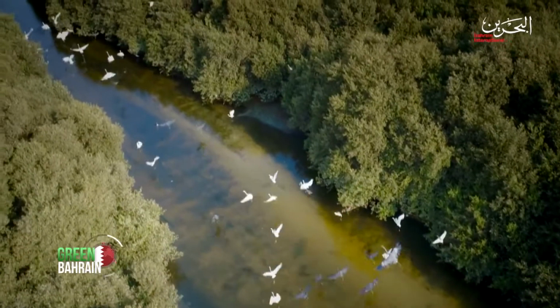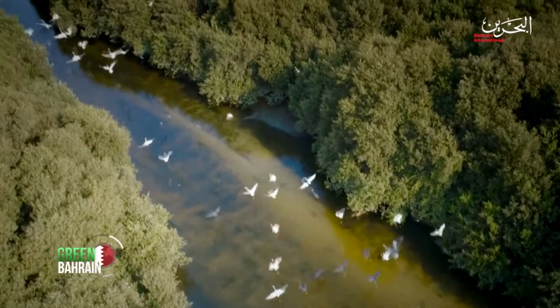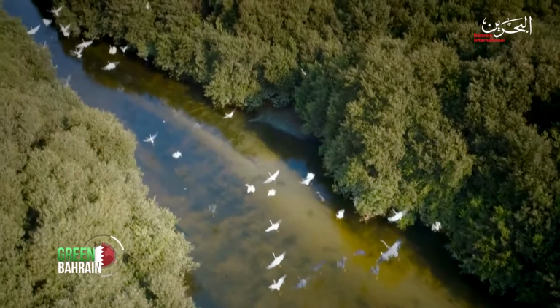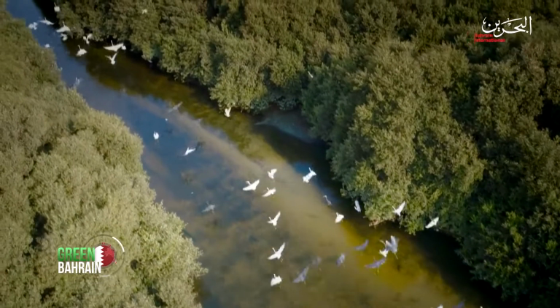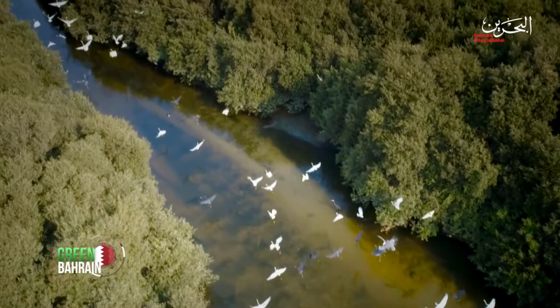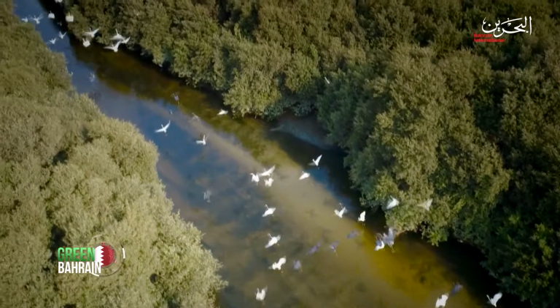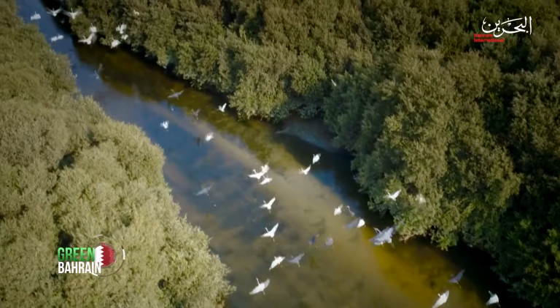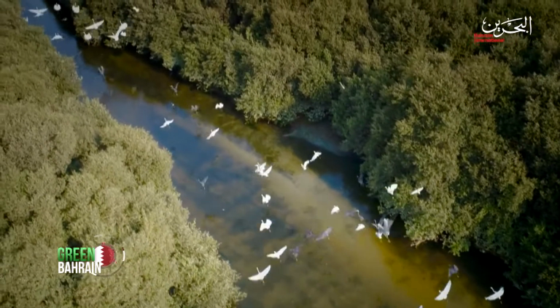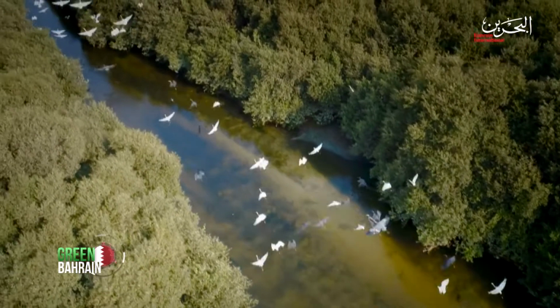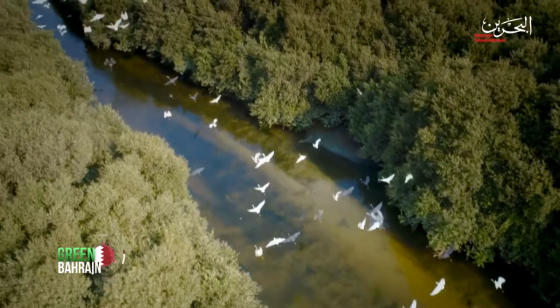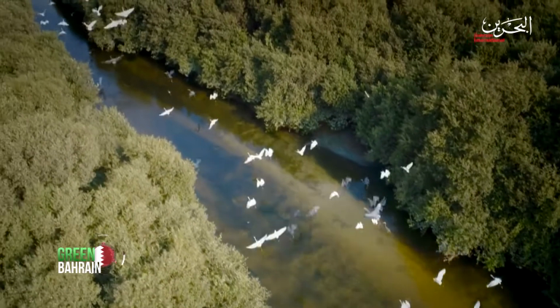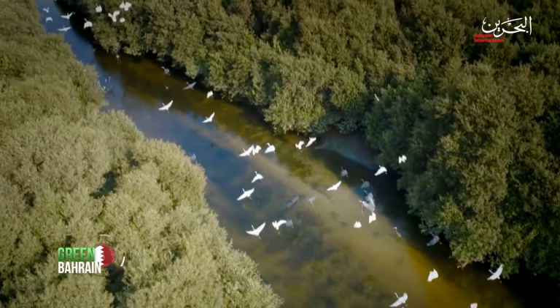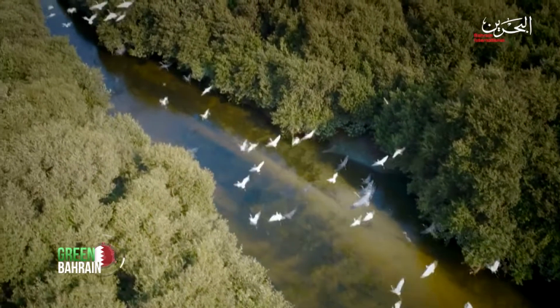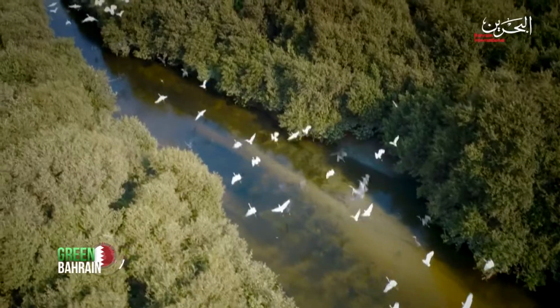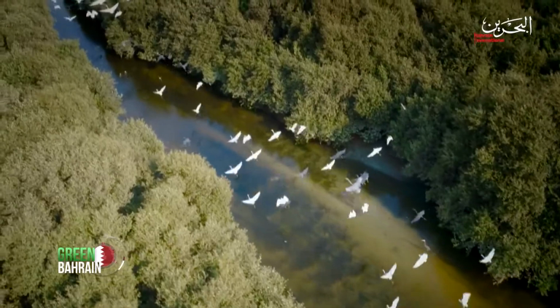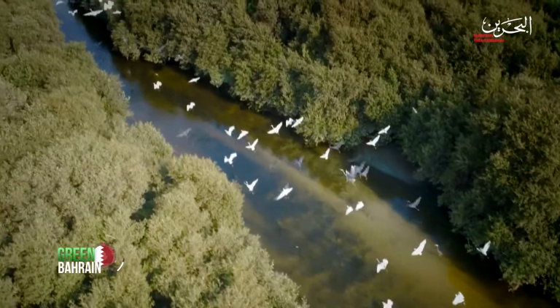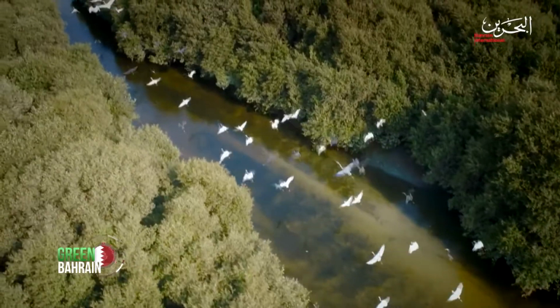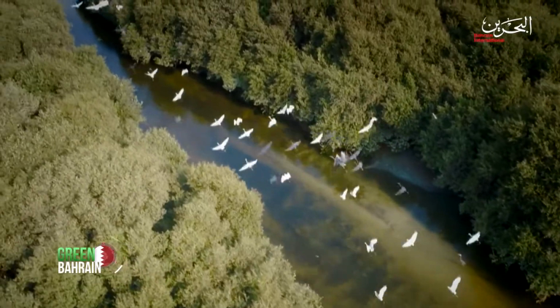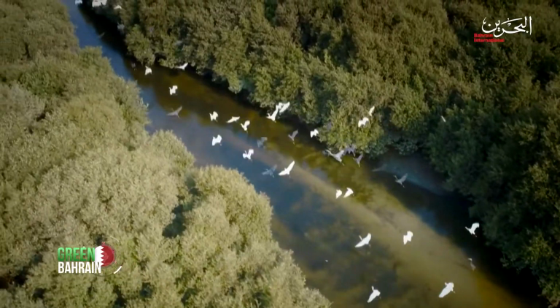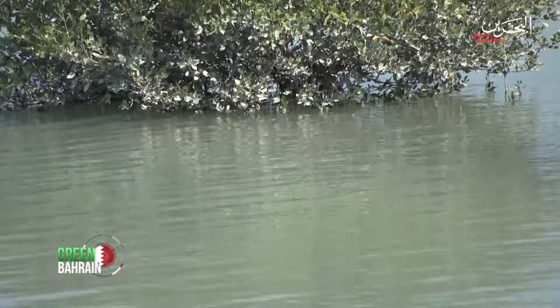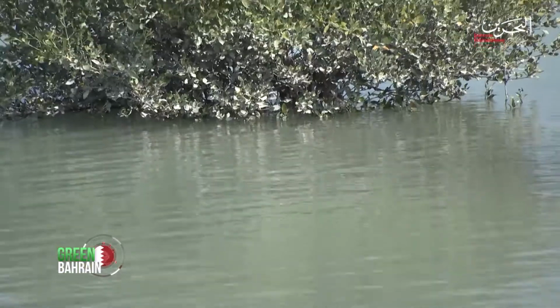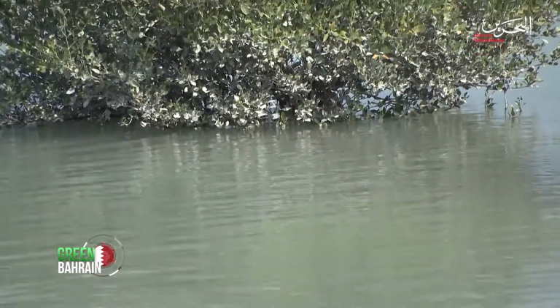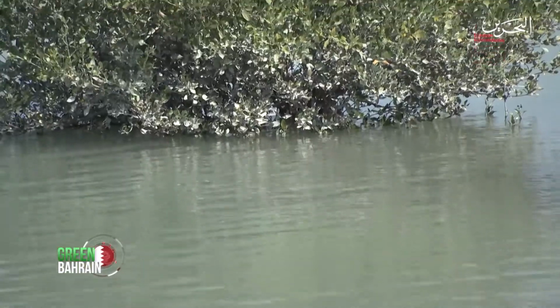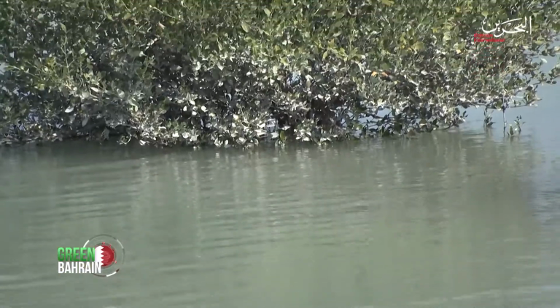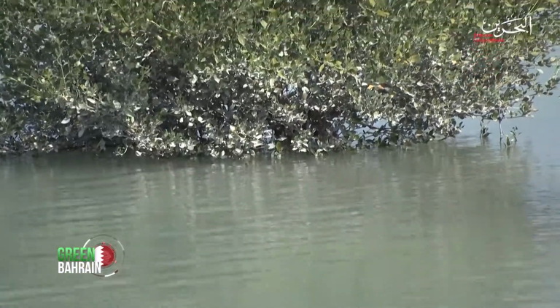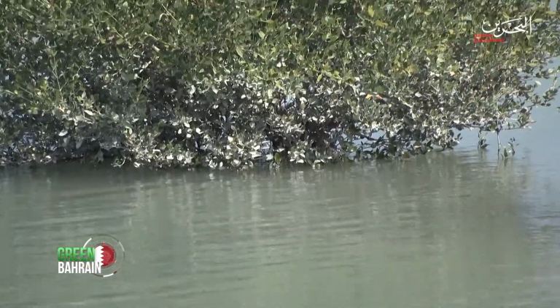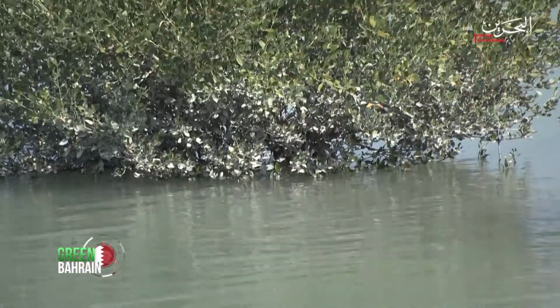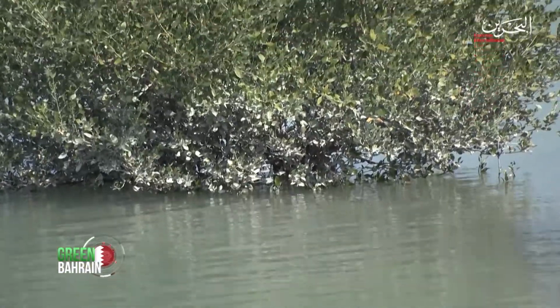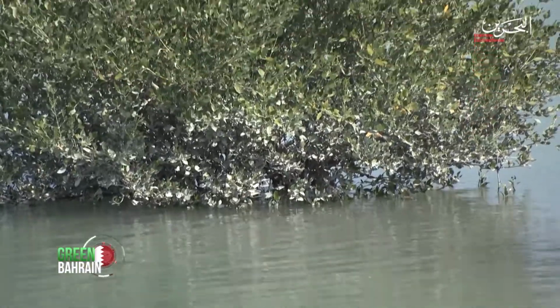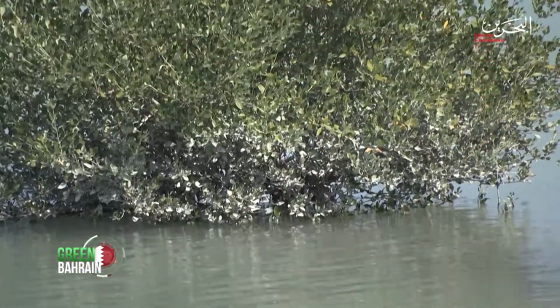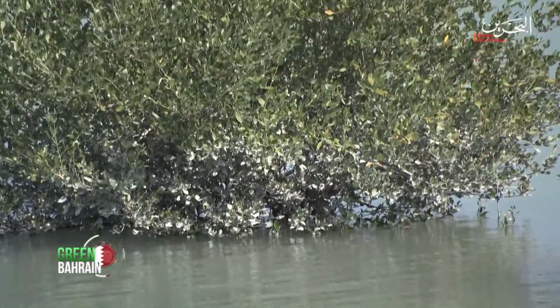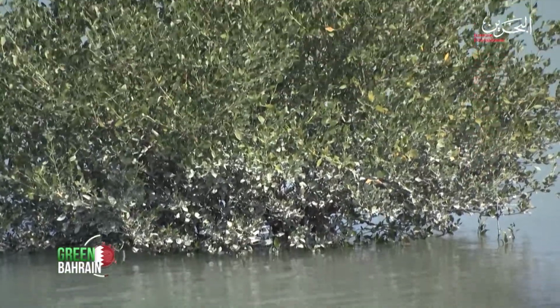Millions of small and microorganisms that are important for the marine environment live in the sands of this protected marine sanctuary.